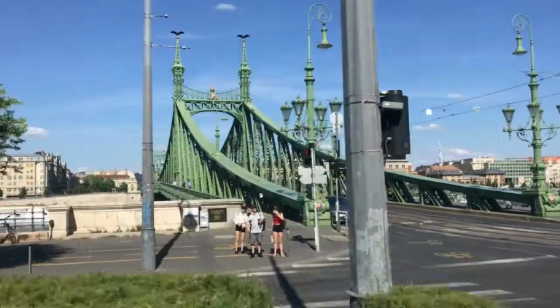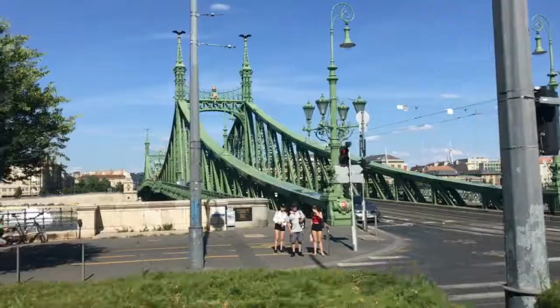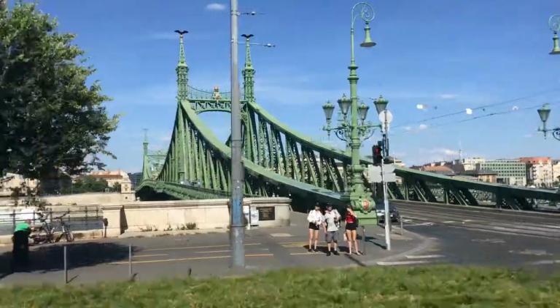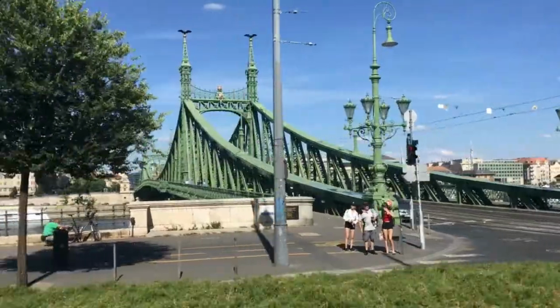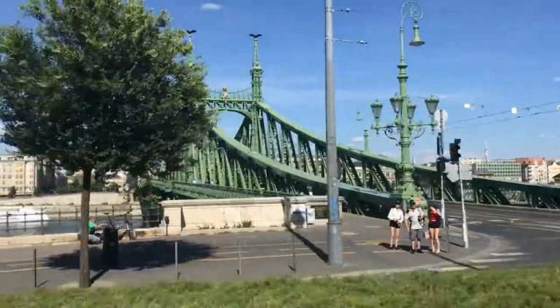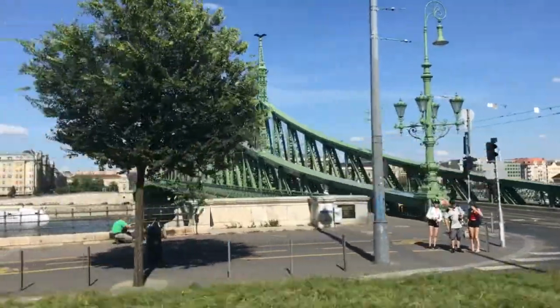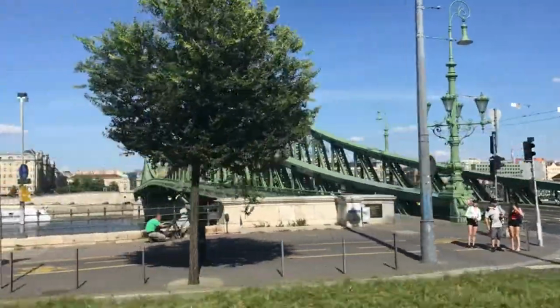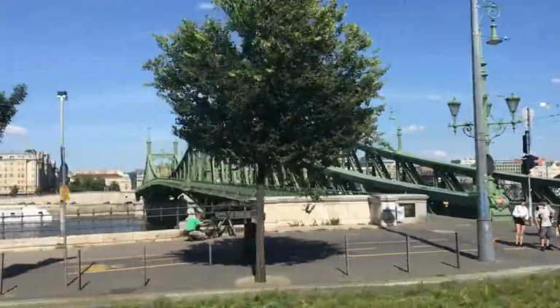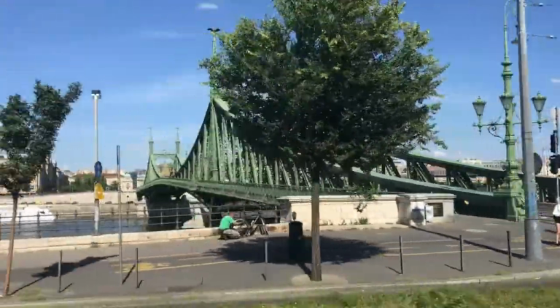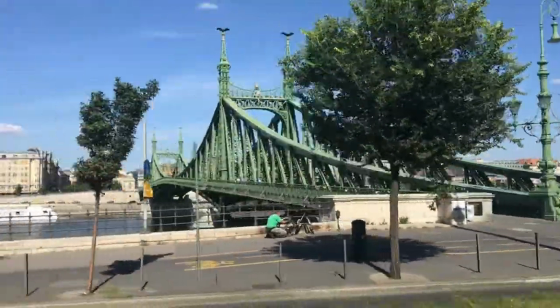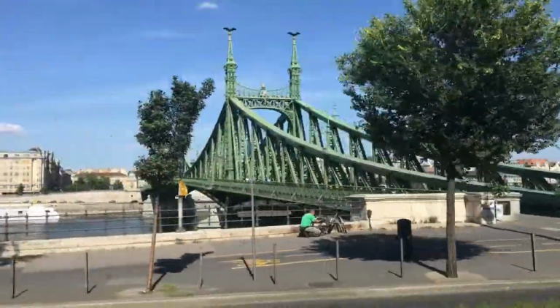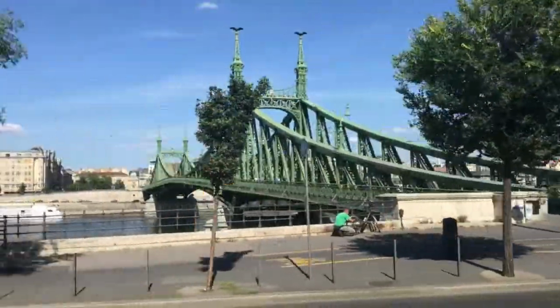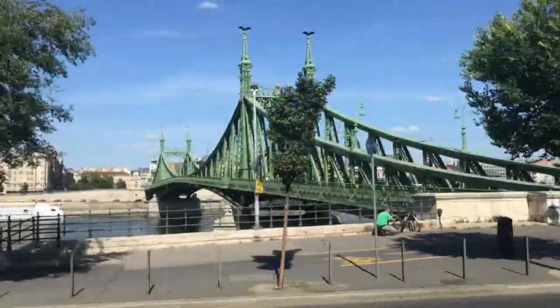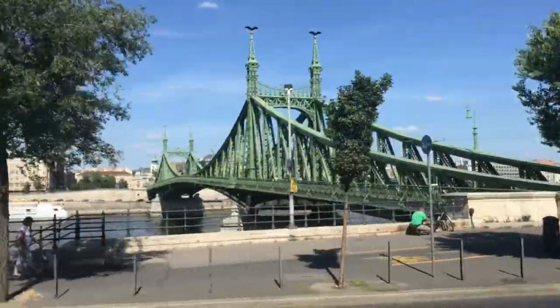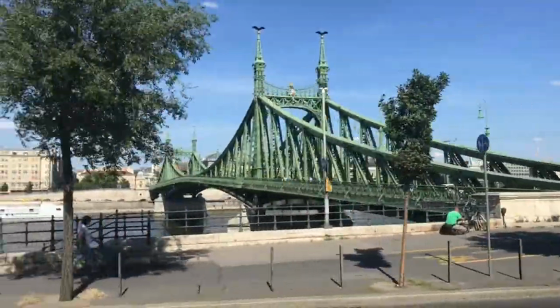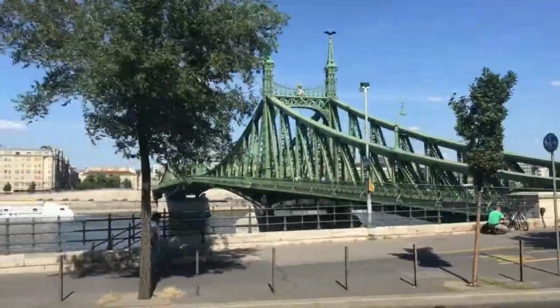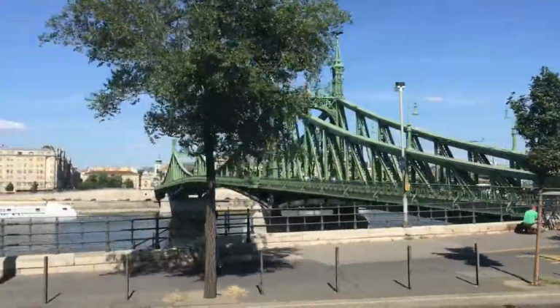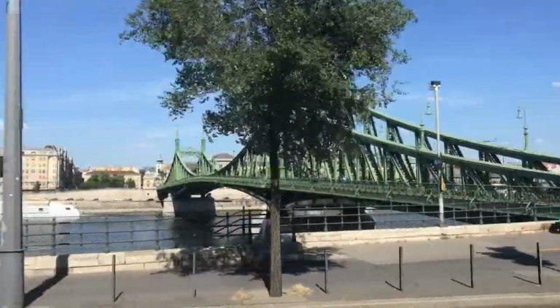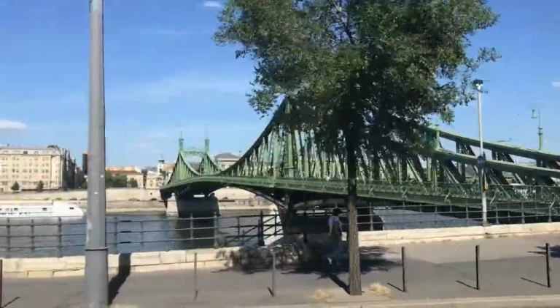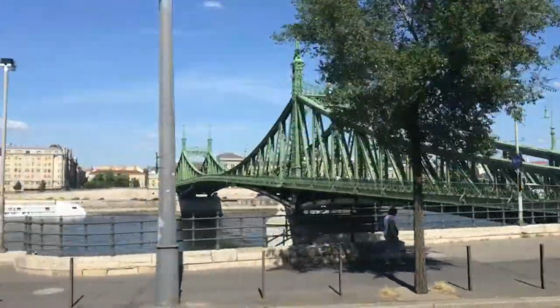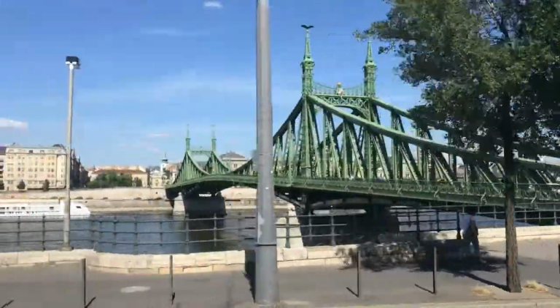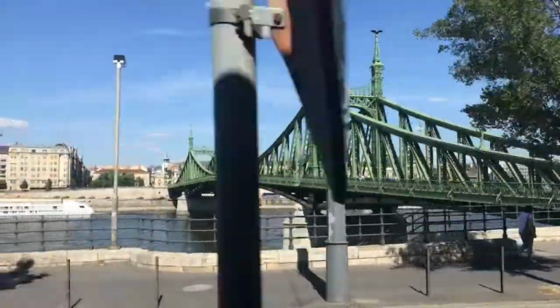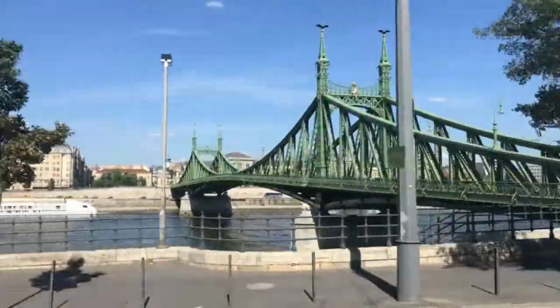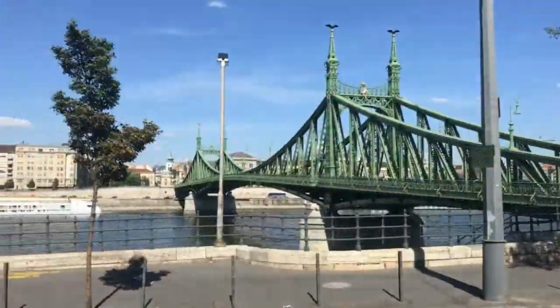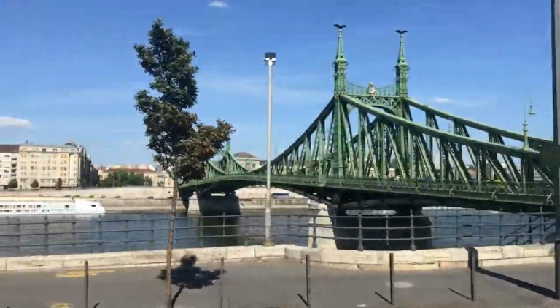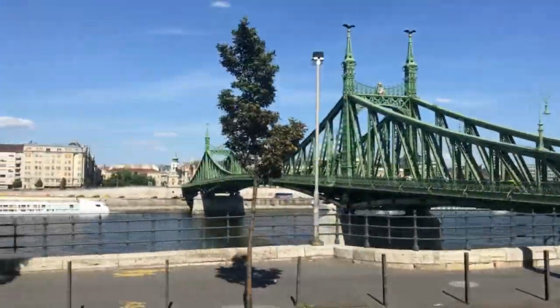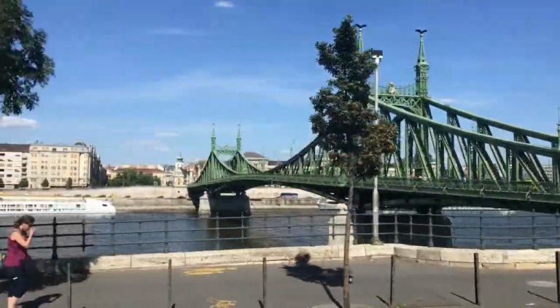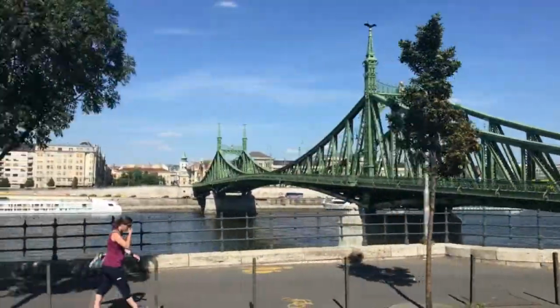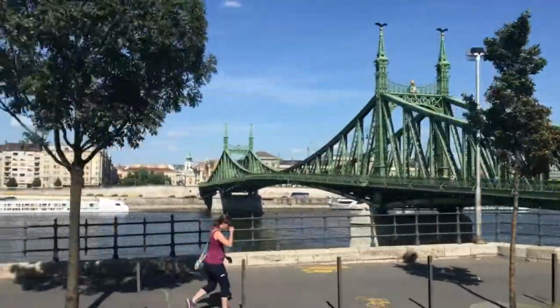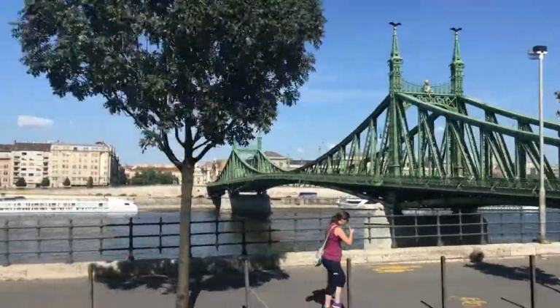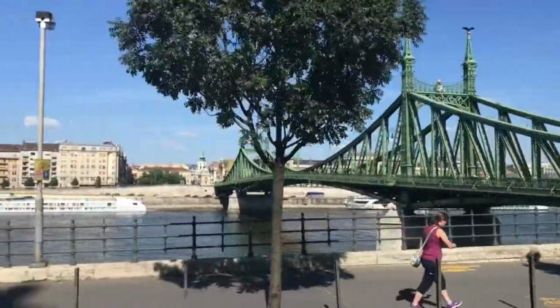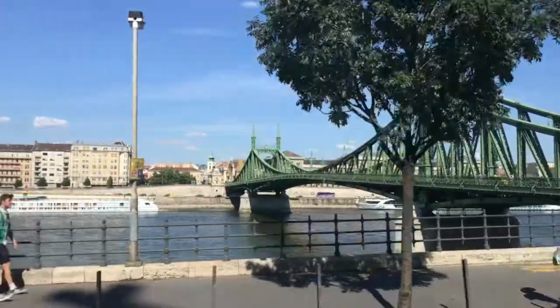There are eight bridges spanning the Danube in Budapest. Let's check out how they distribute forces differently.